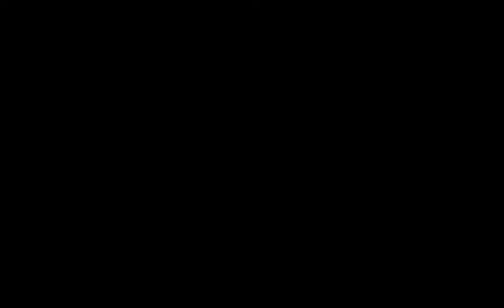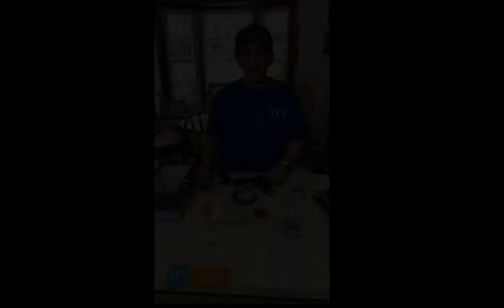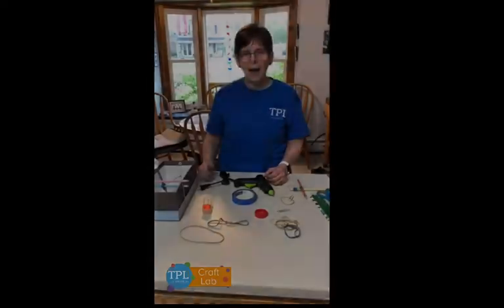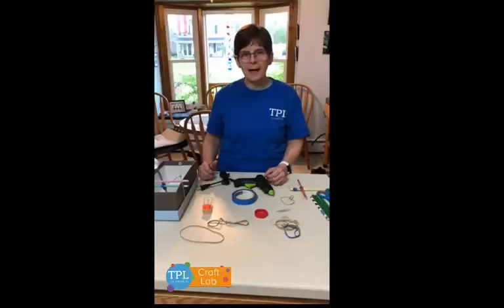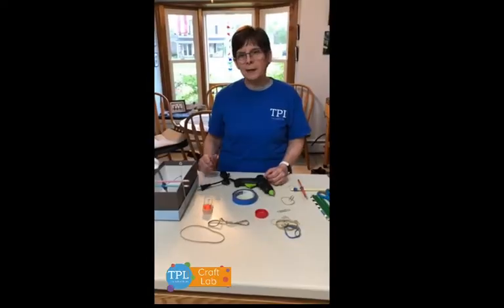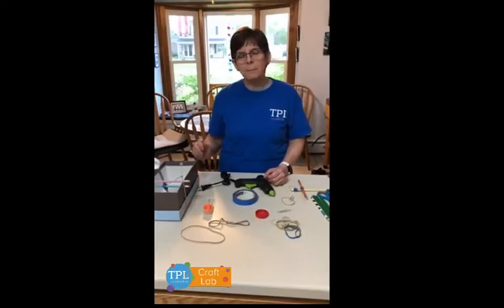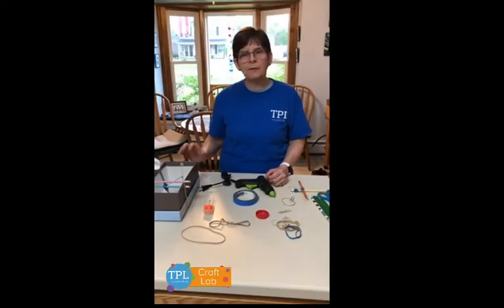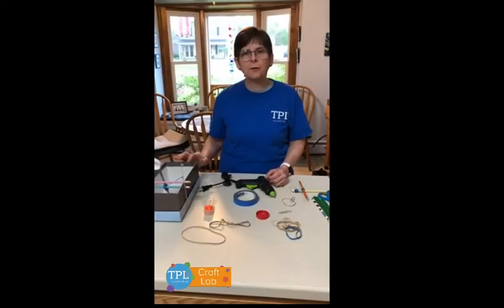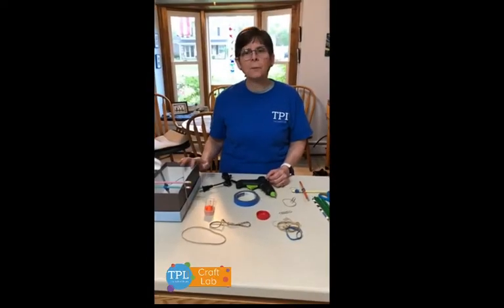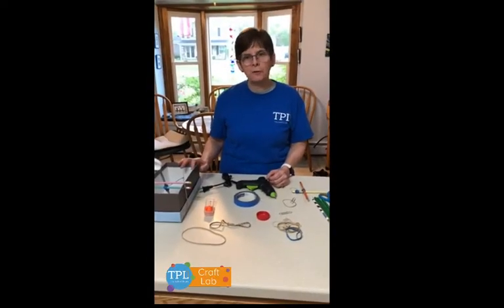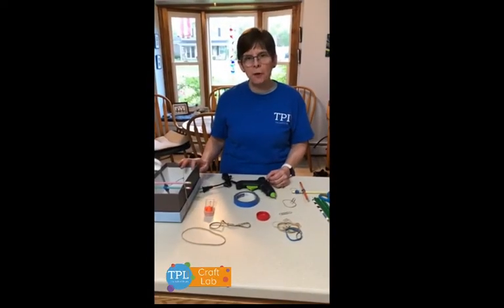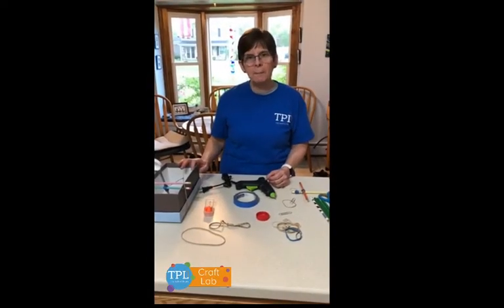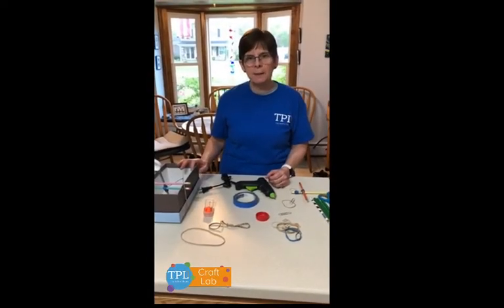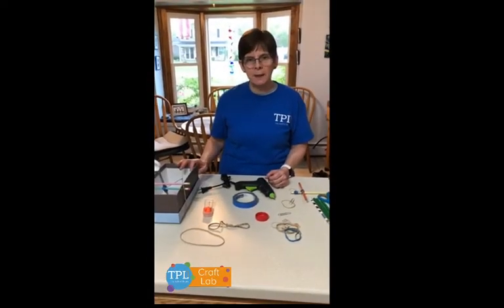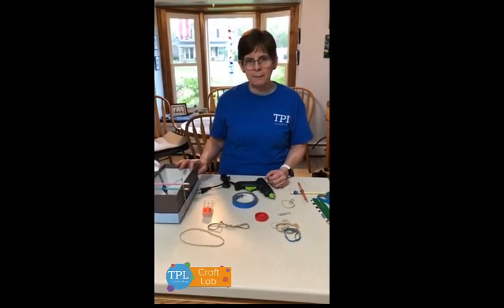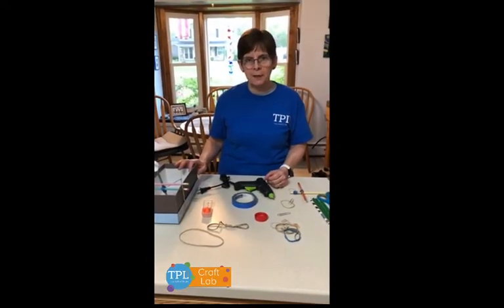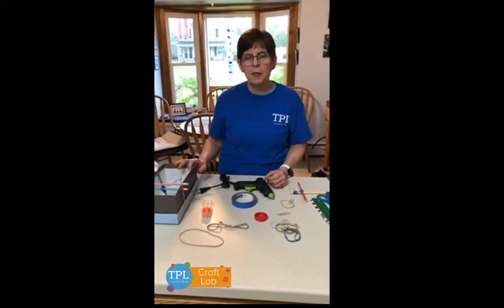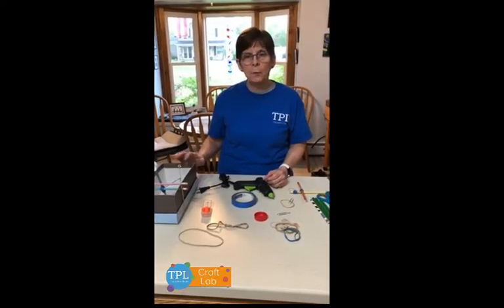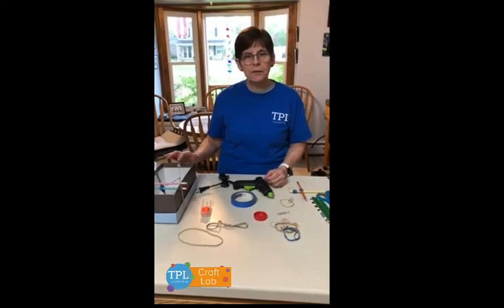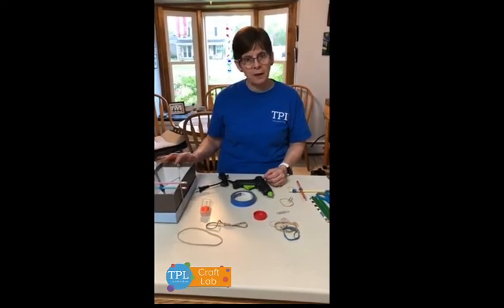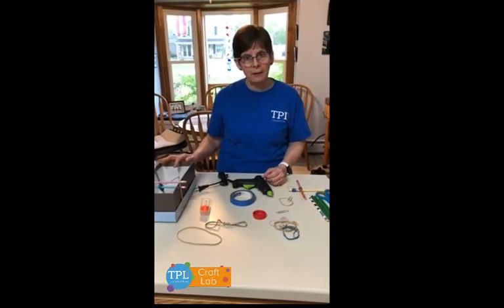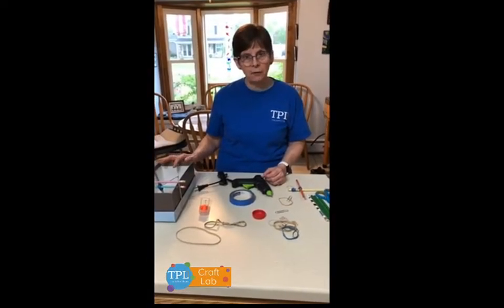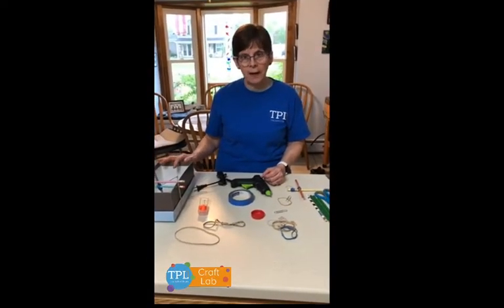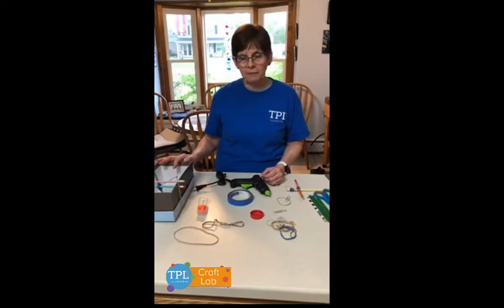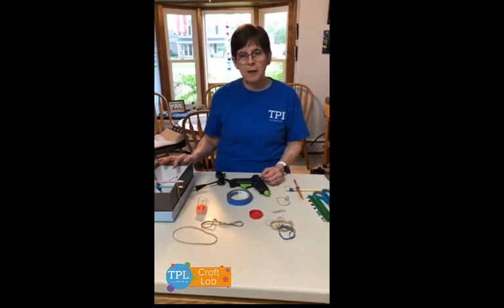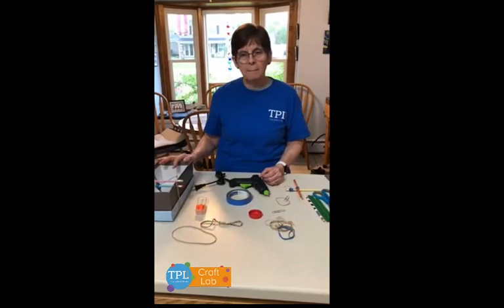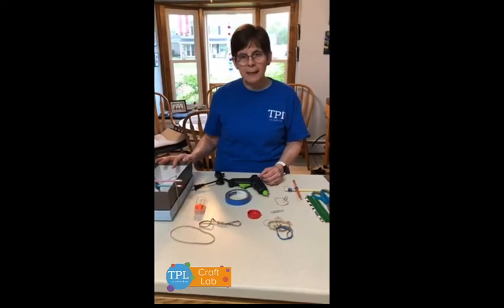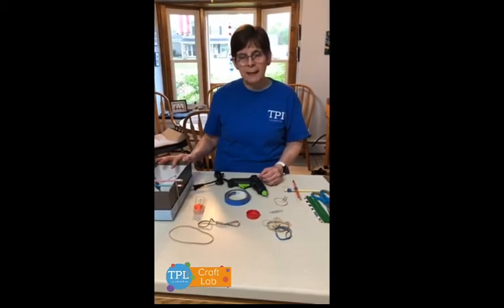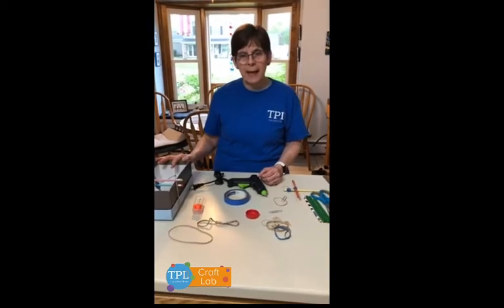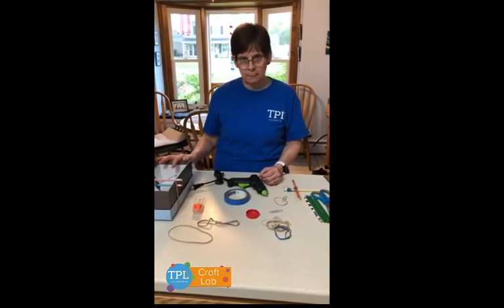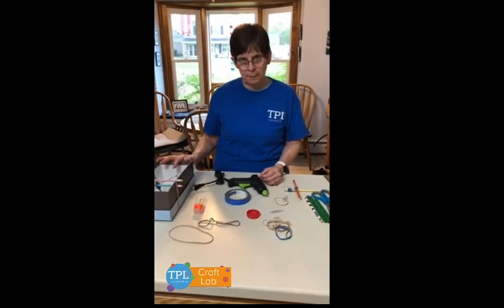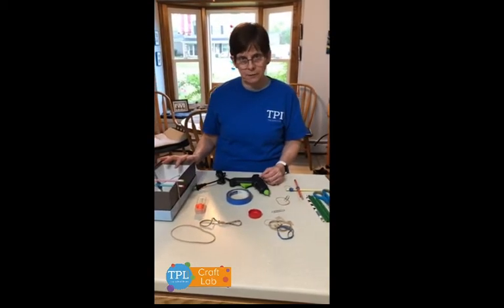Hi, Miss Julie with Troy Public Library with the science craft making a catapult.